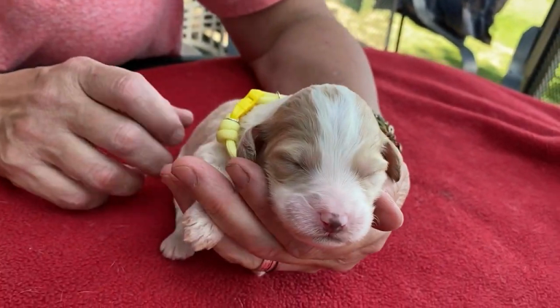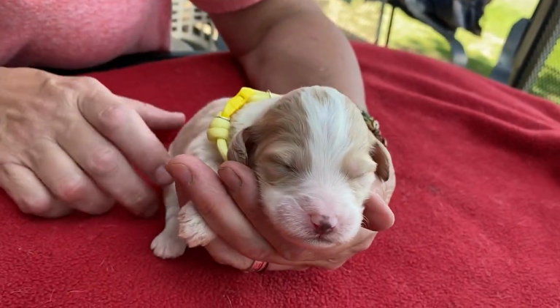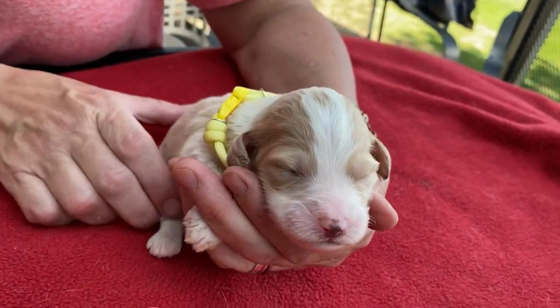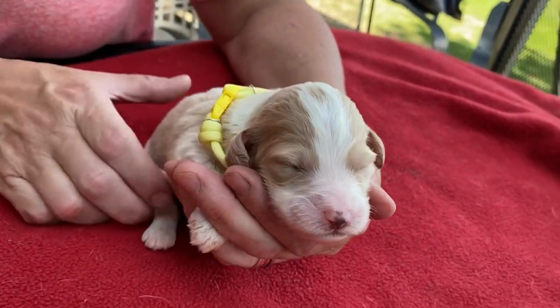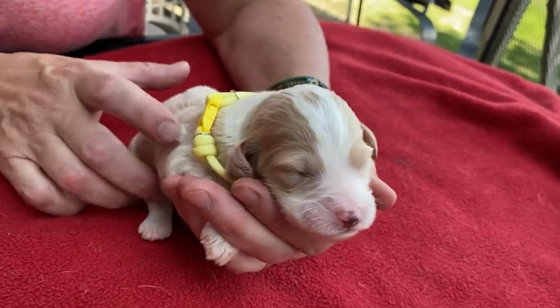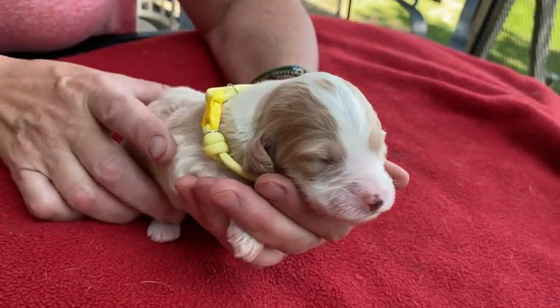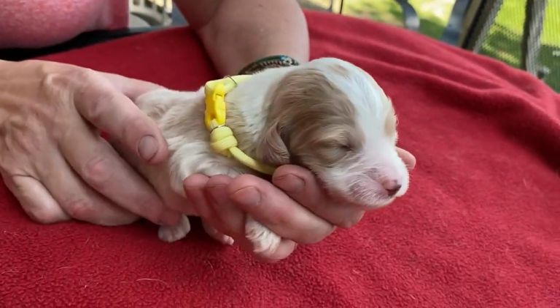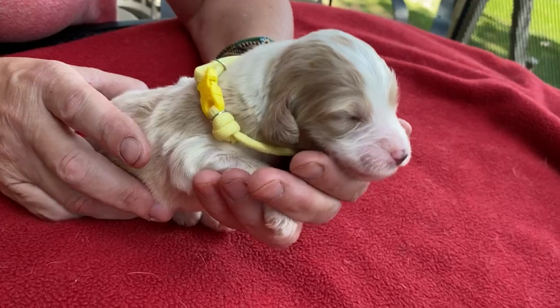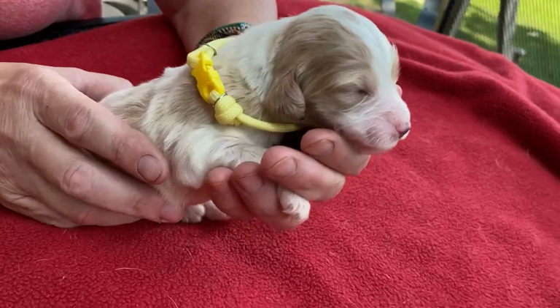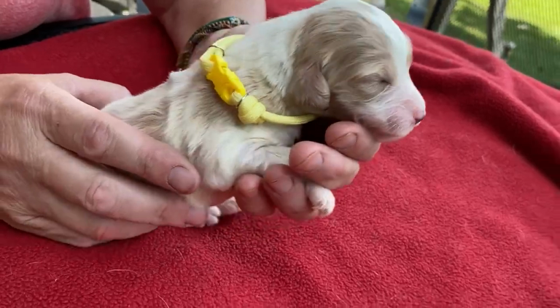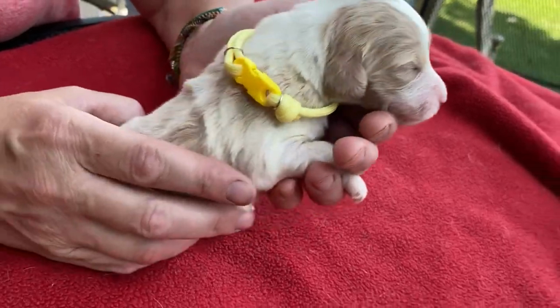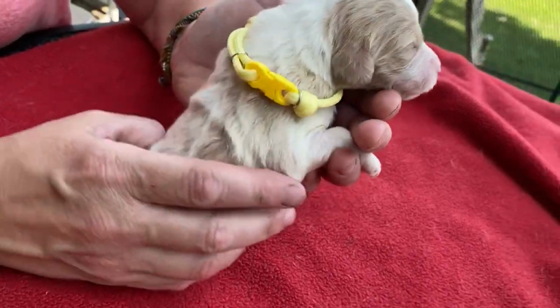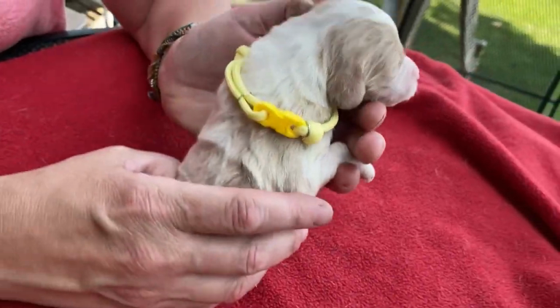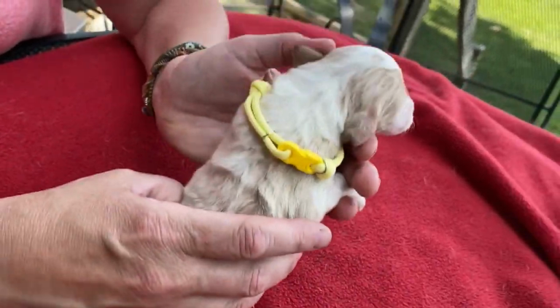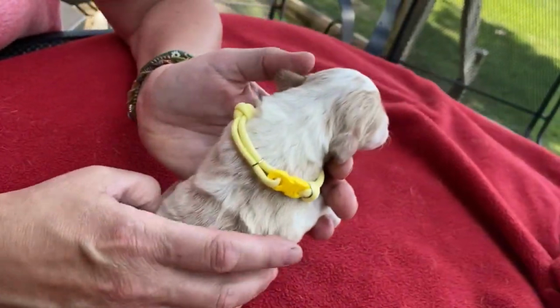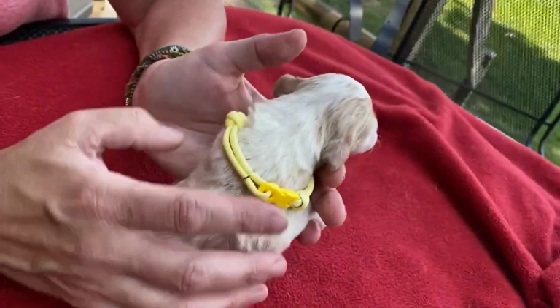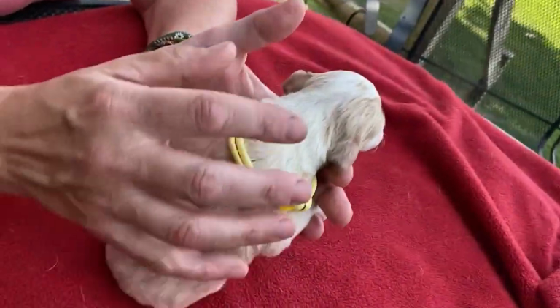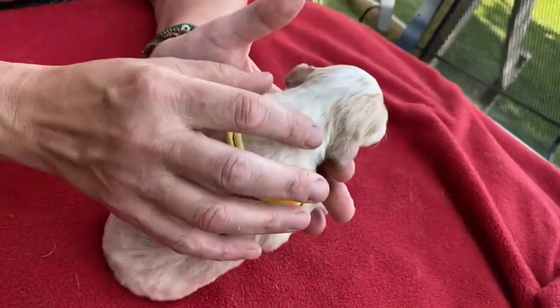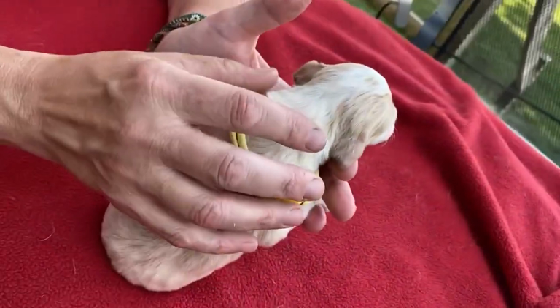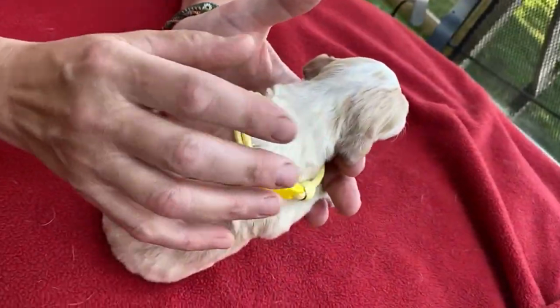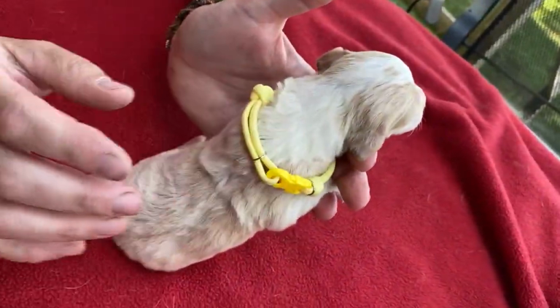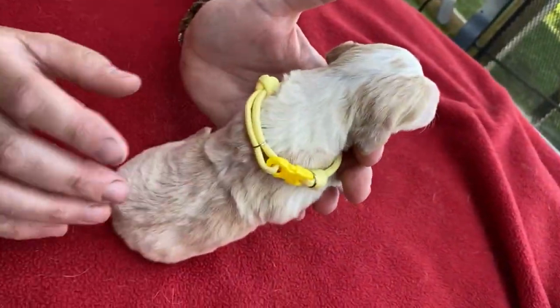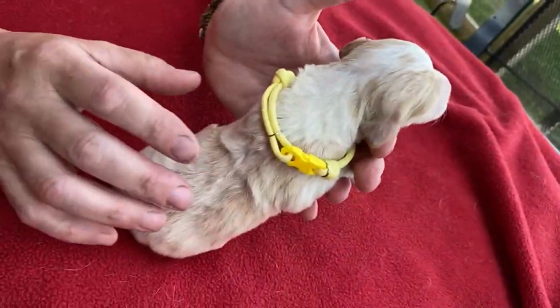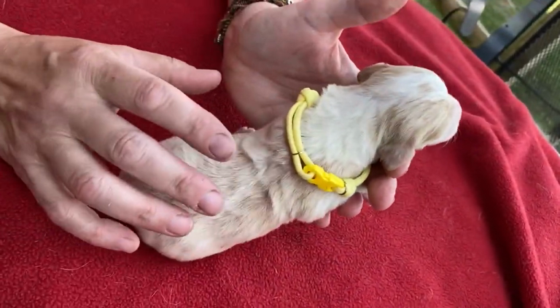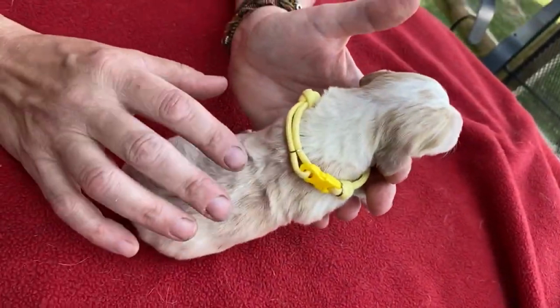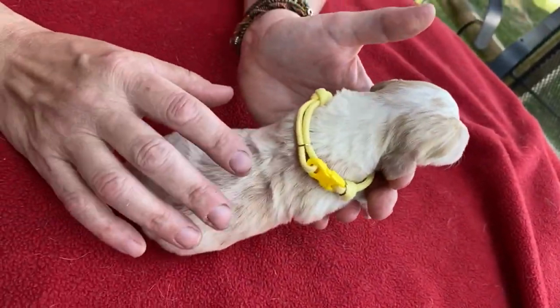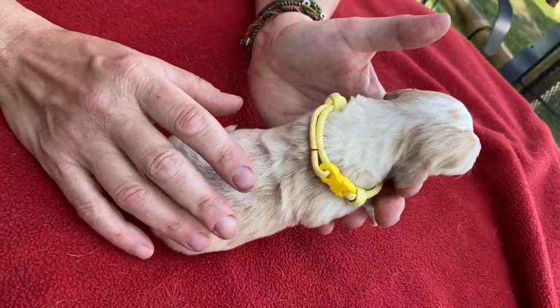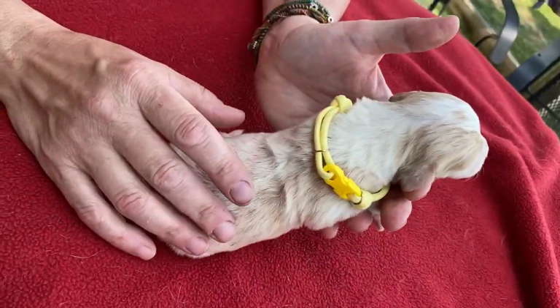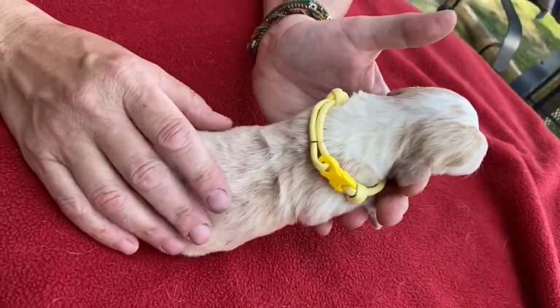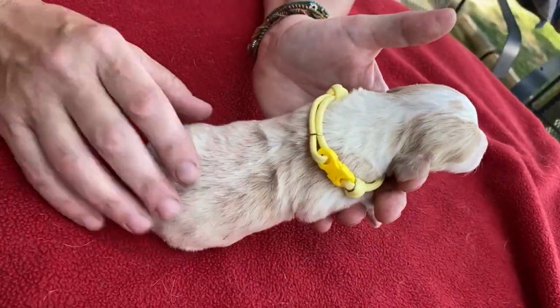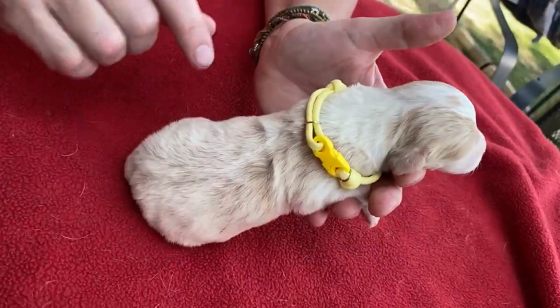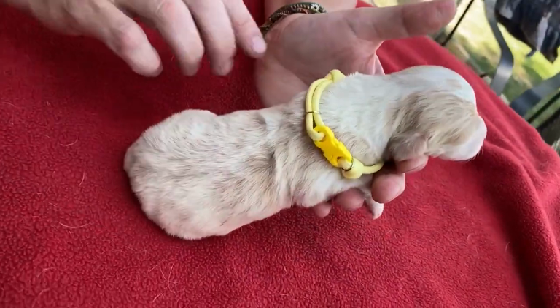Four white feet, nice white collar. She's going to be very, very light in color.